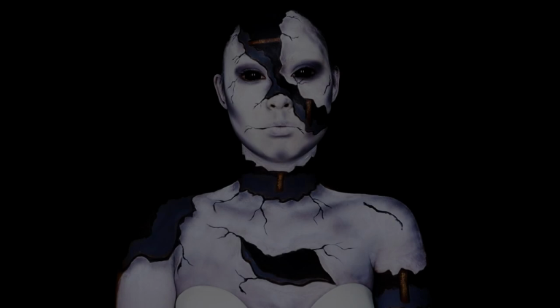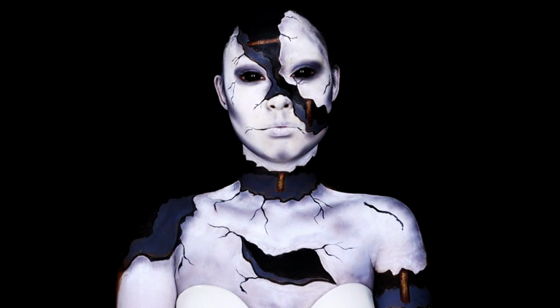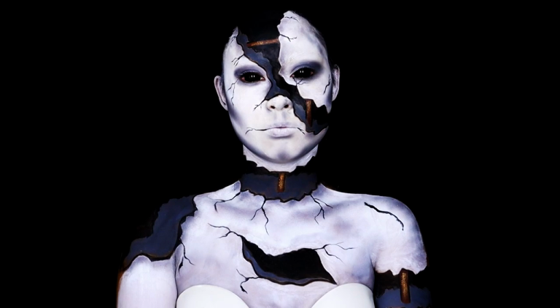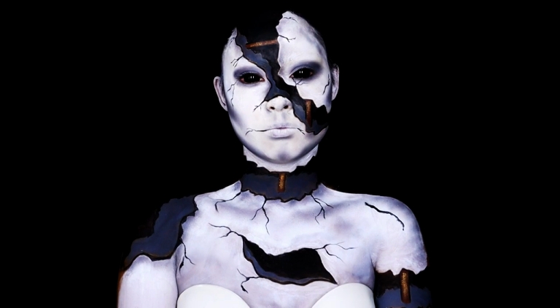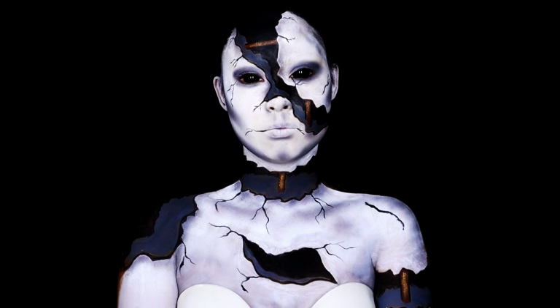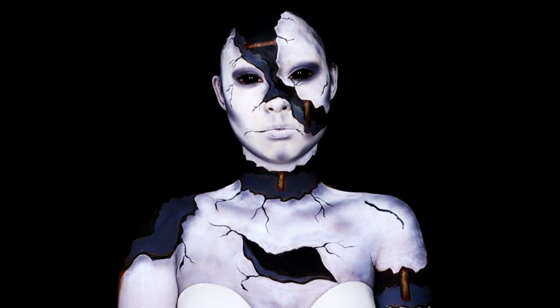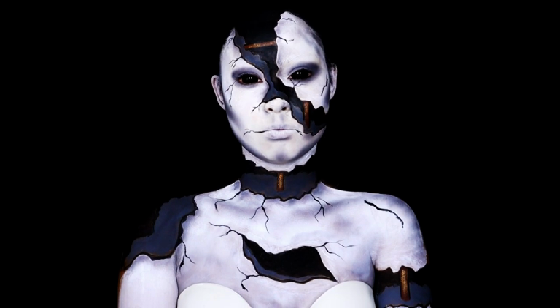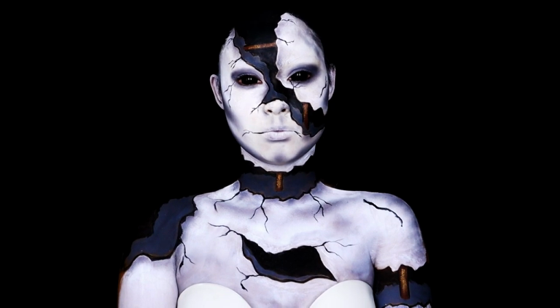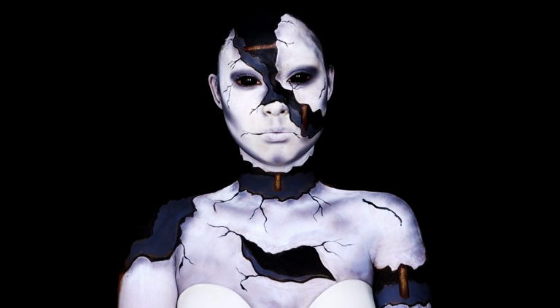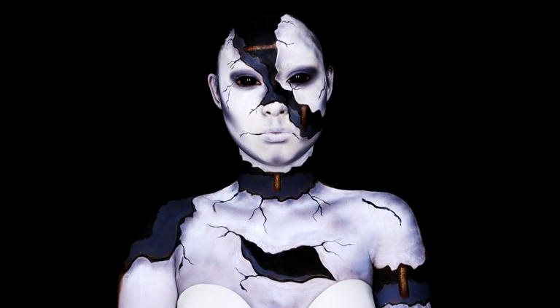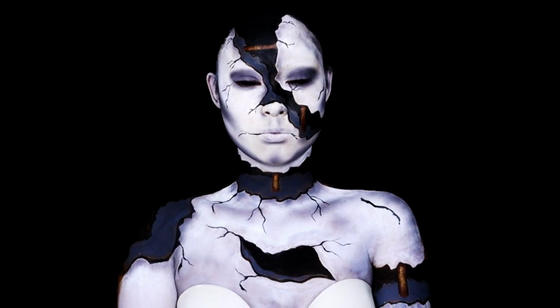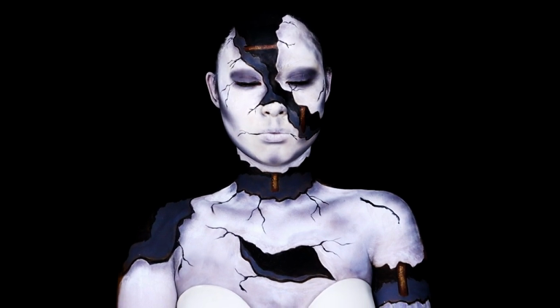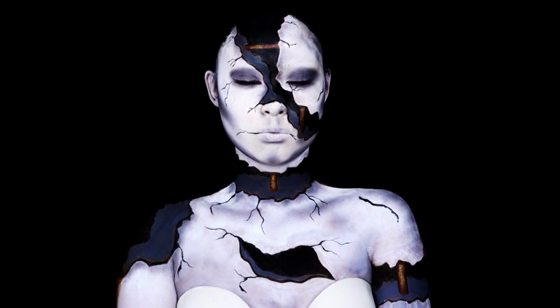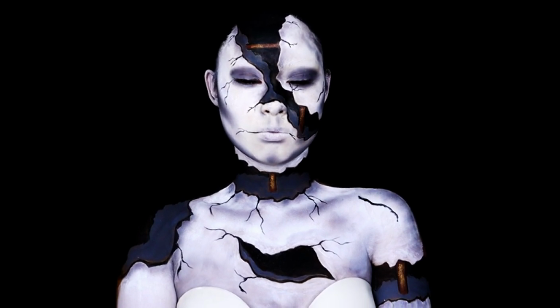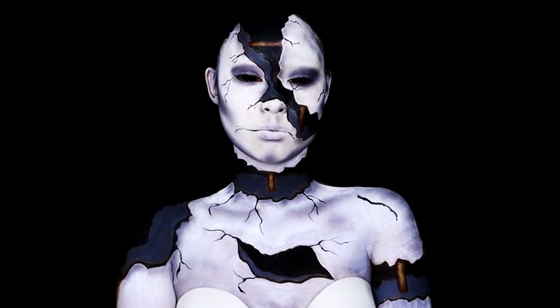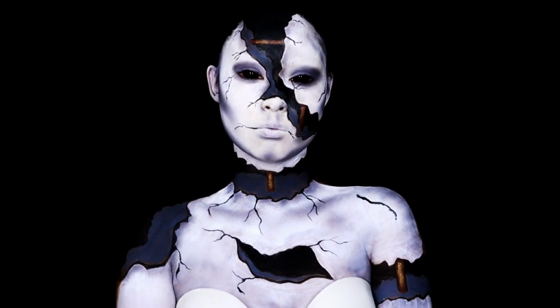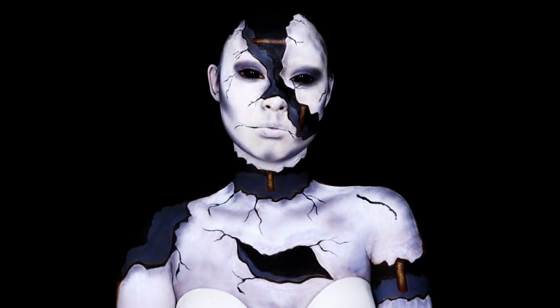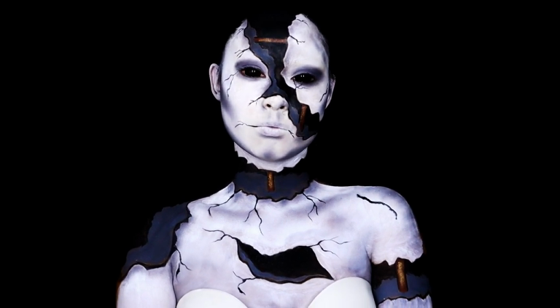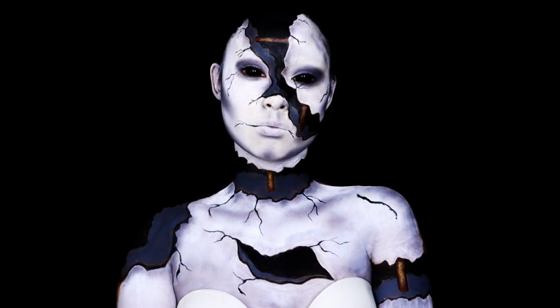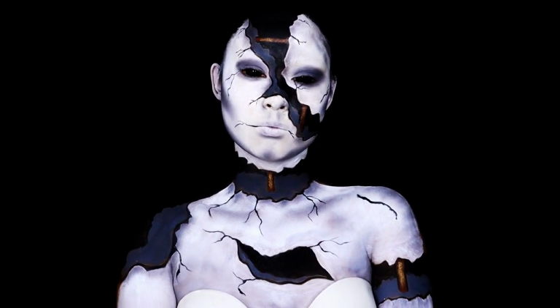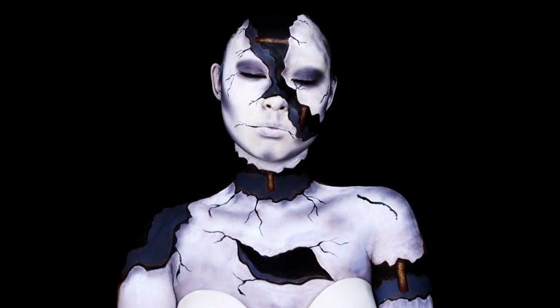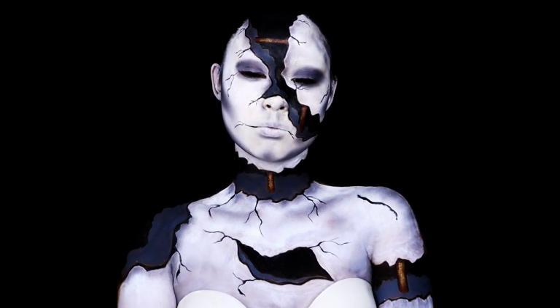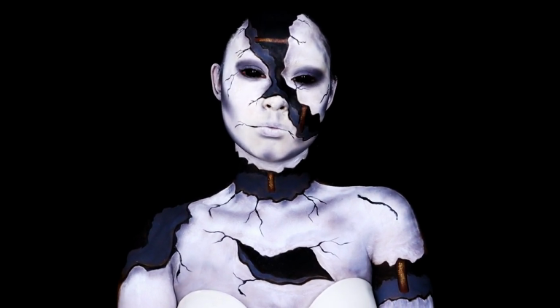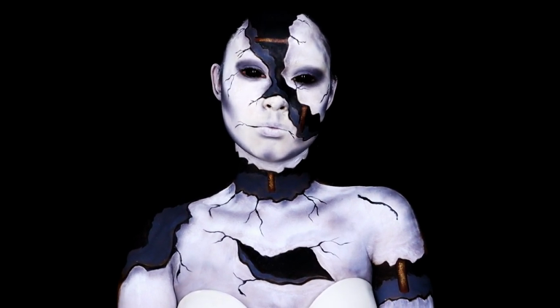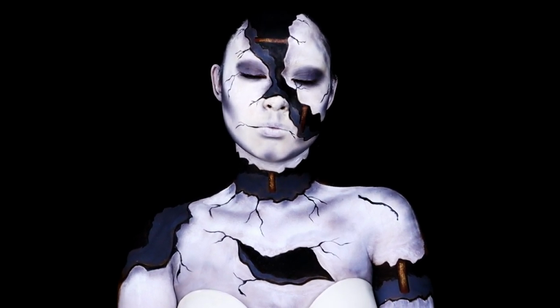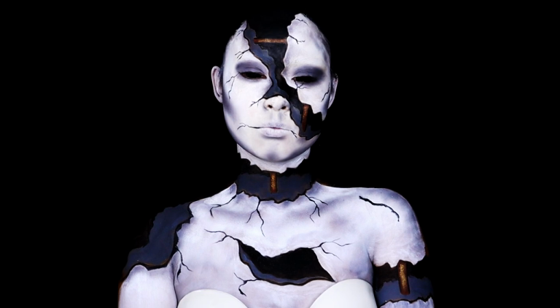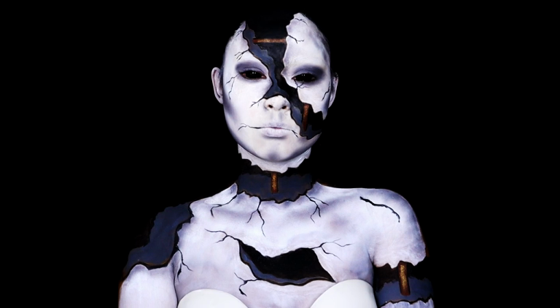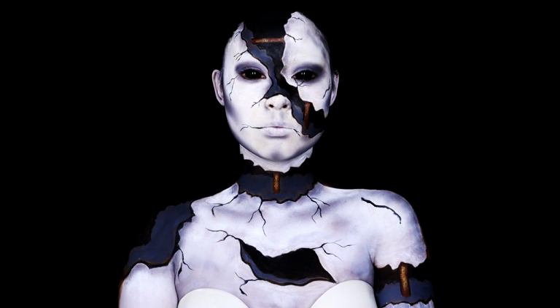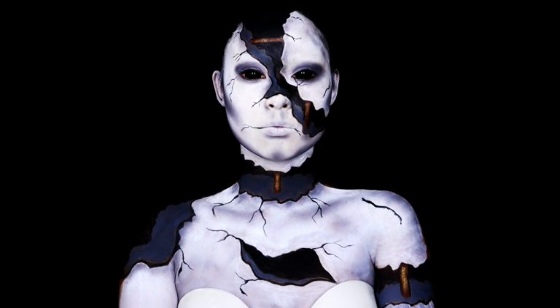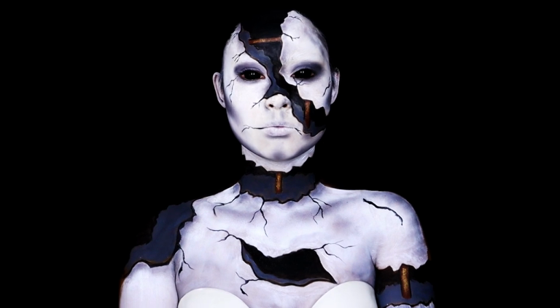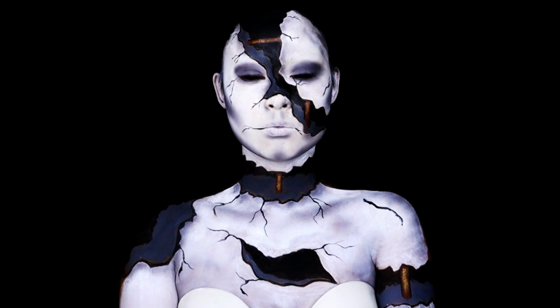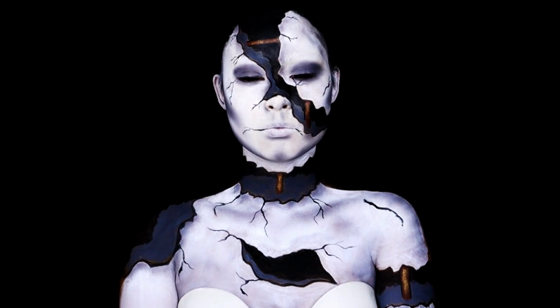Hey guys, welcome to my NYX Face Awards Top 10 Living Art Makeup Challenge.